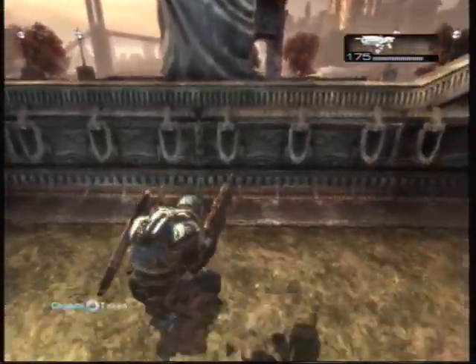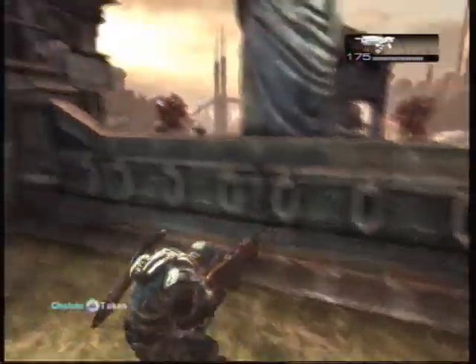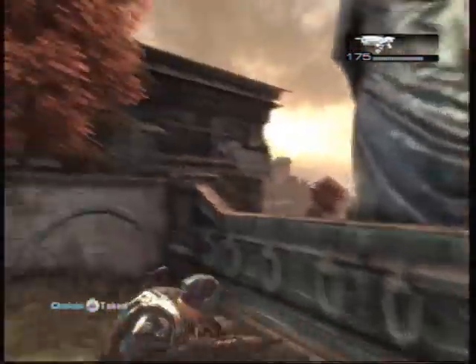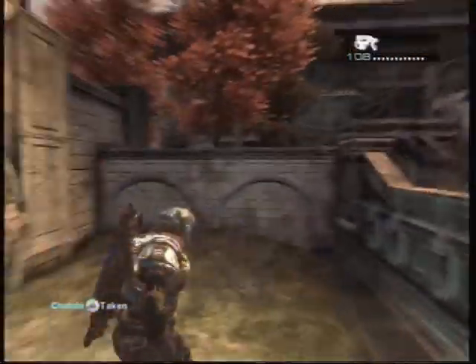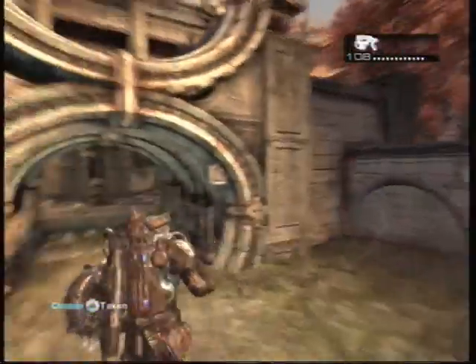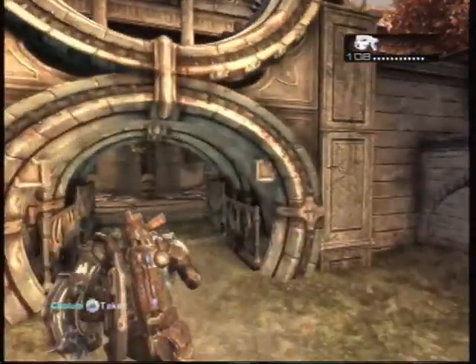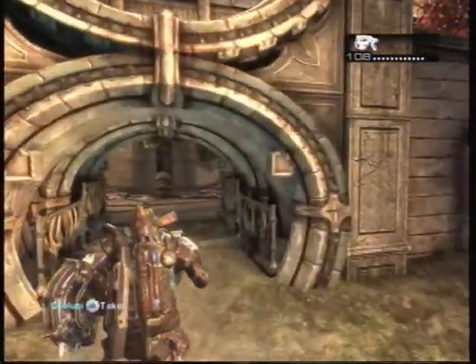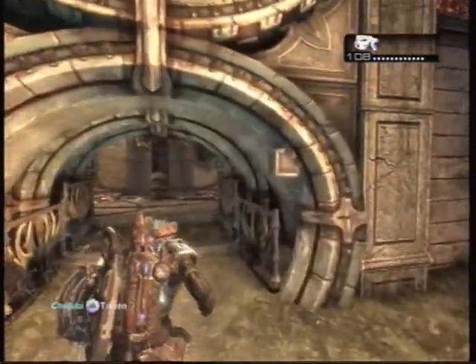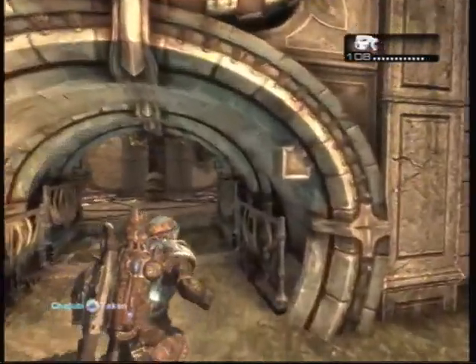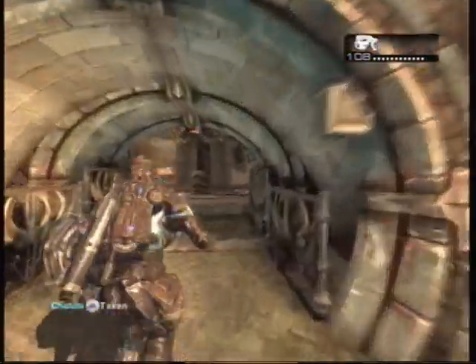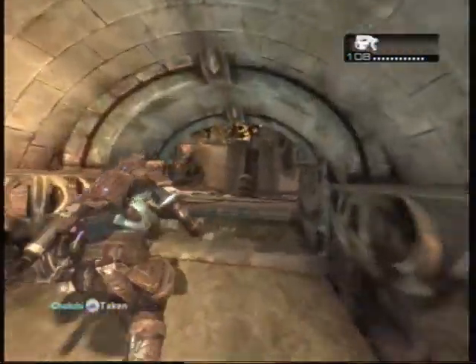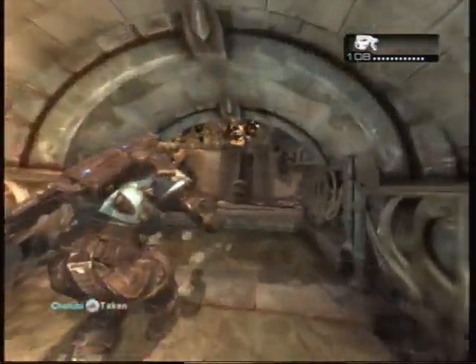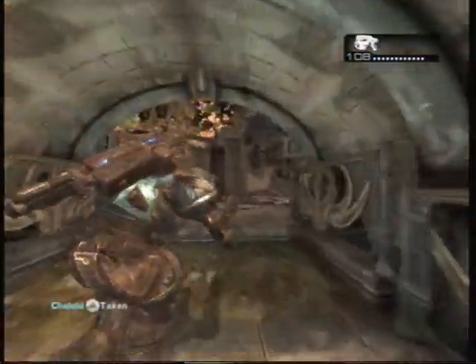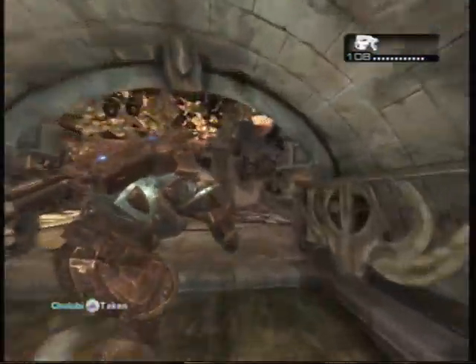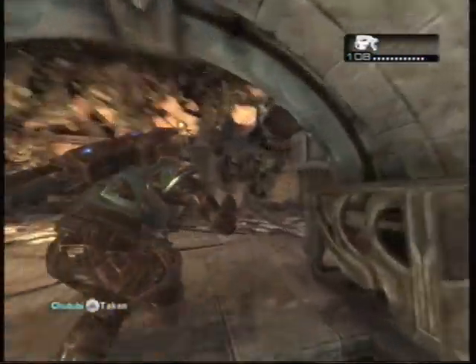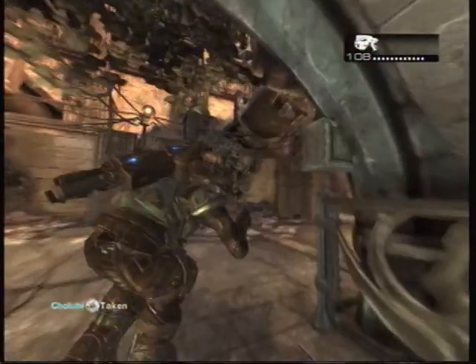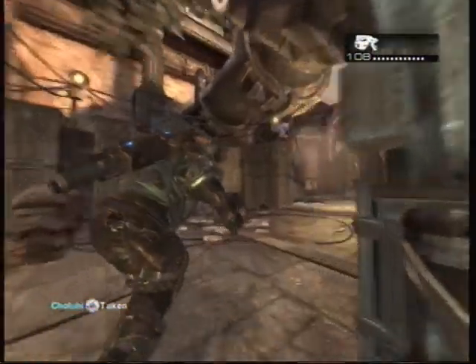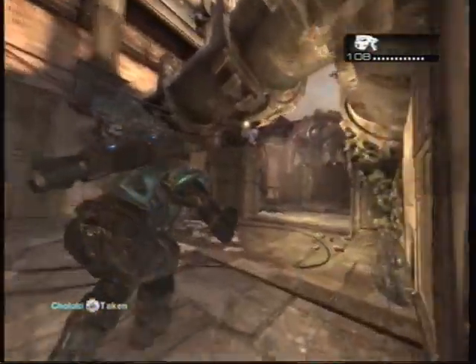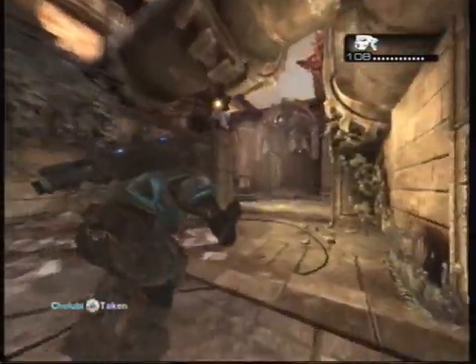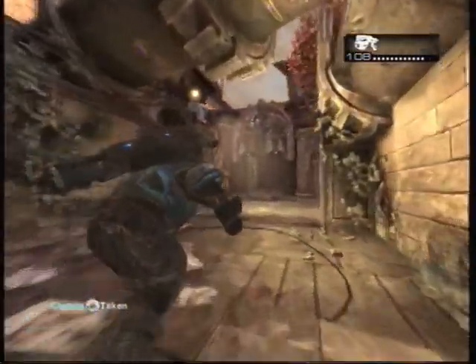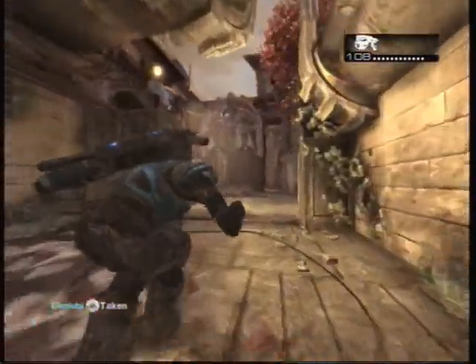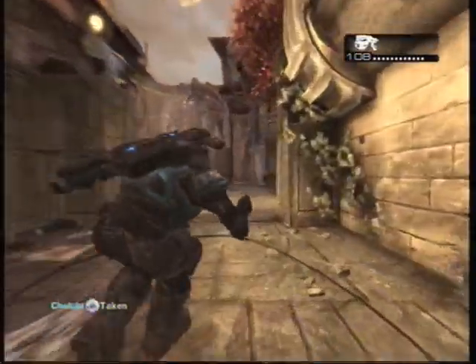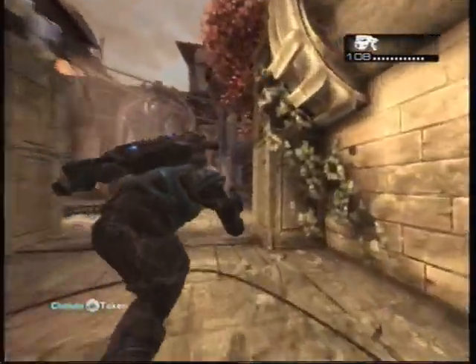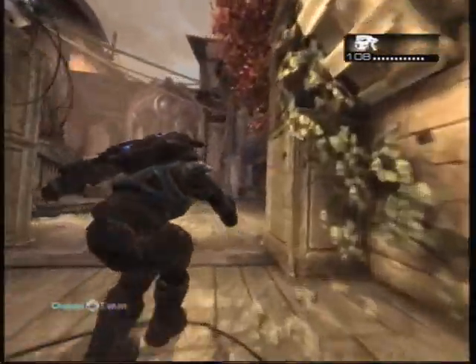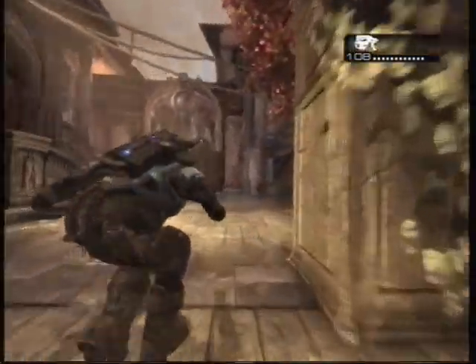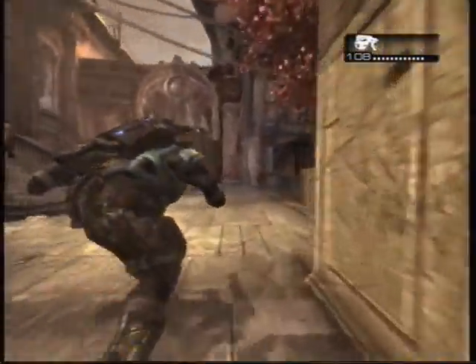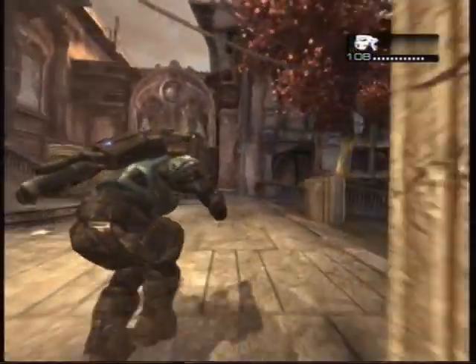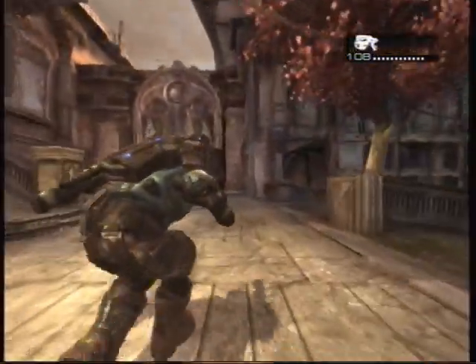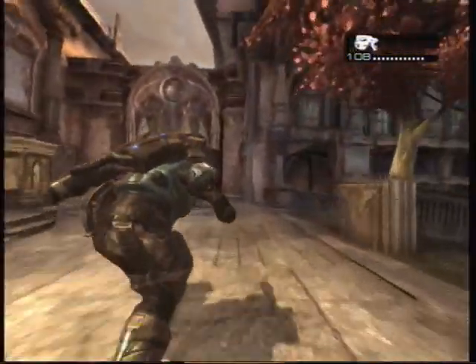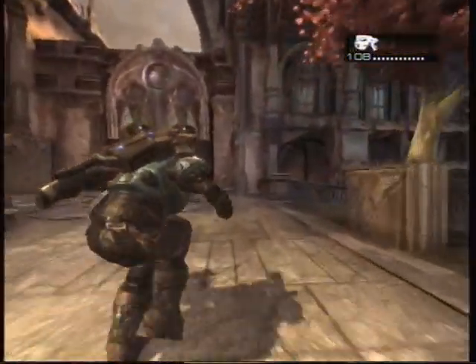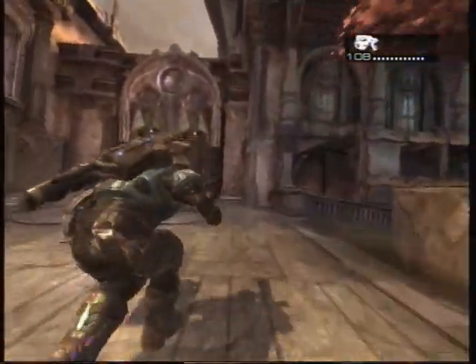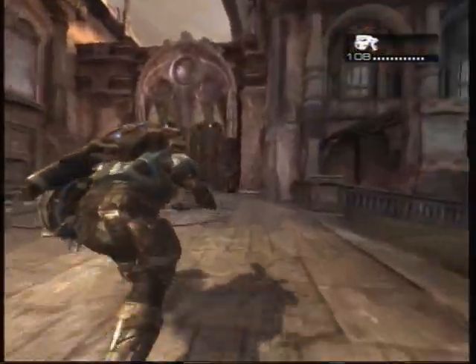First you have to grab the Boom Shield from the alcove at the top of the map. Then bring the shield to either of the closed doors on each side of the map.